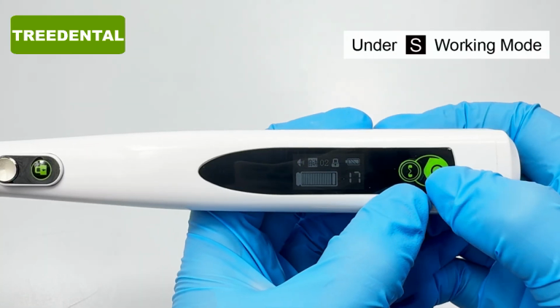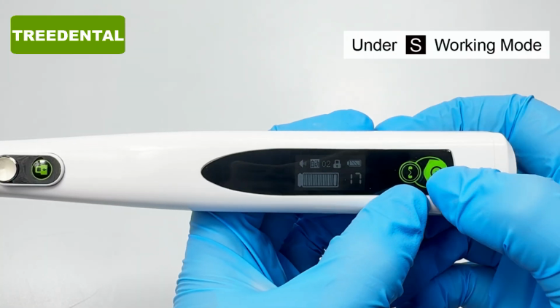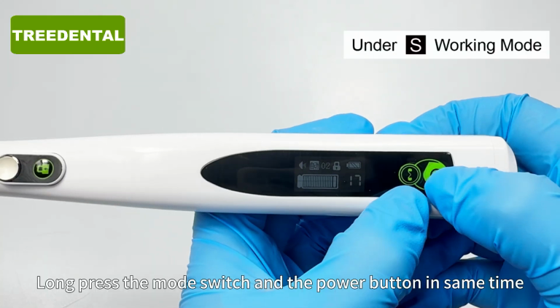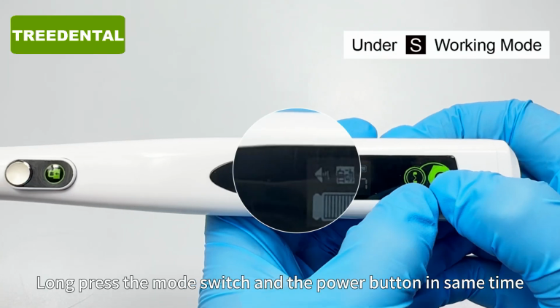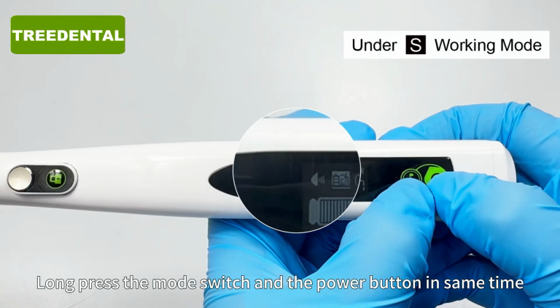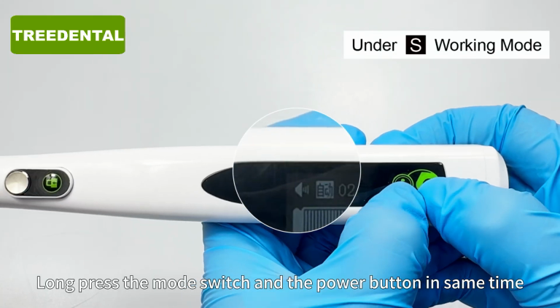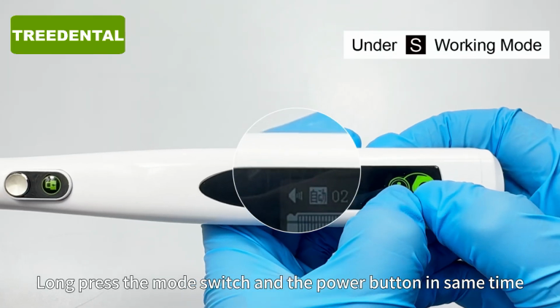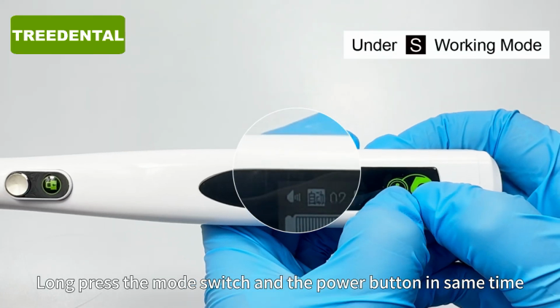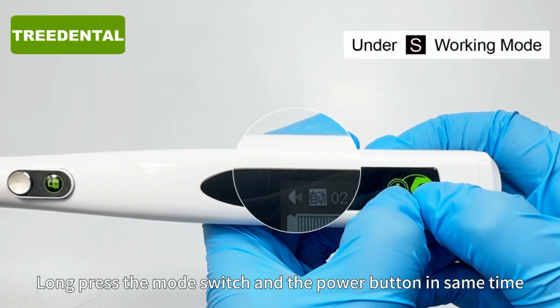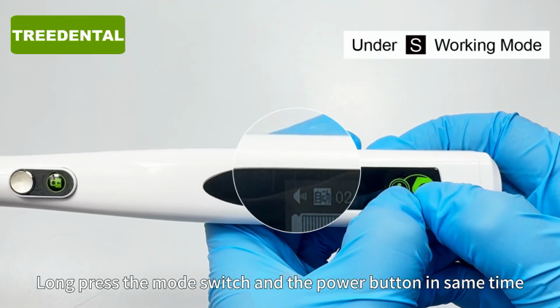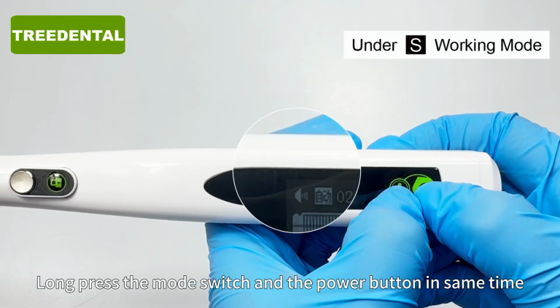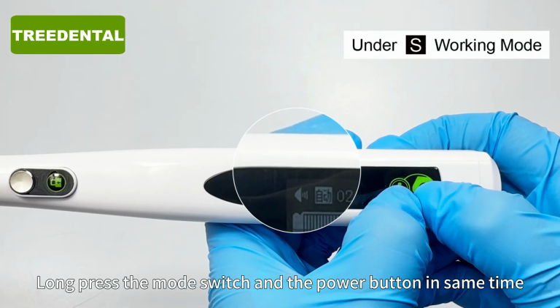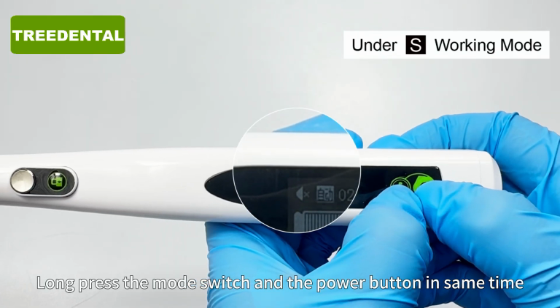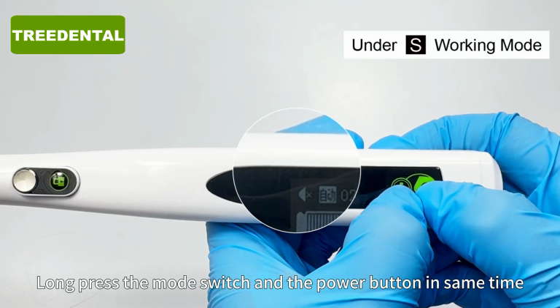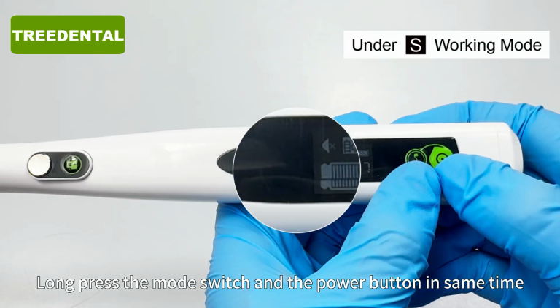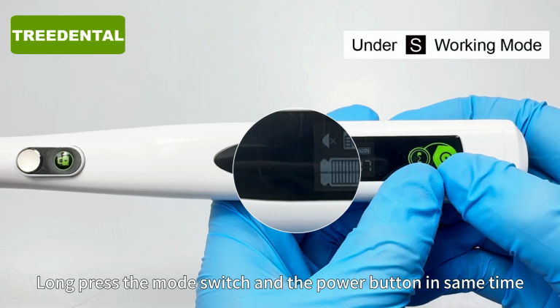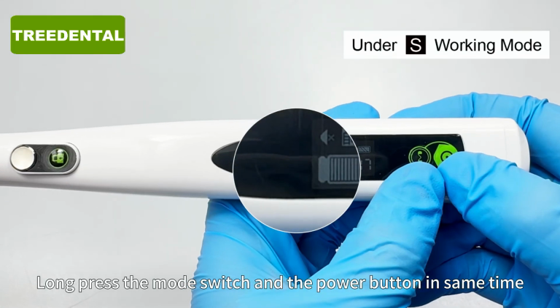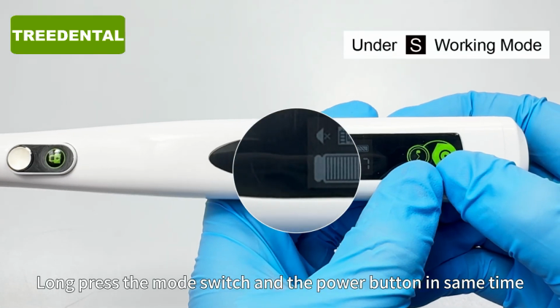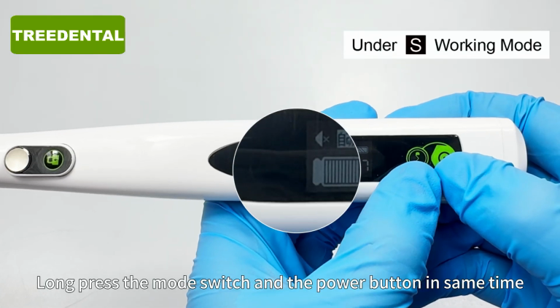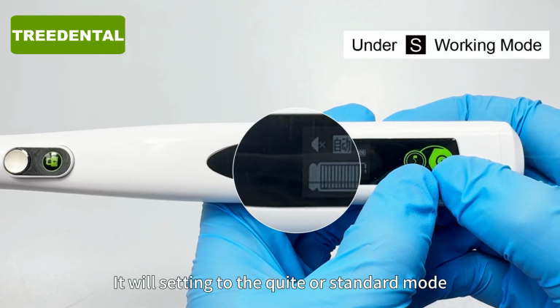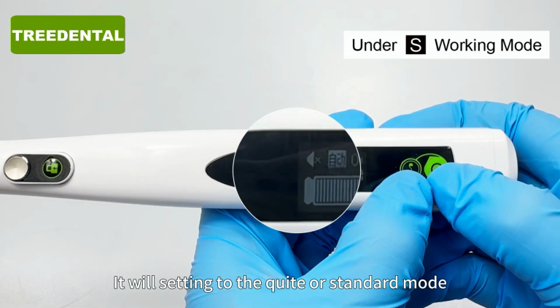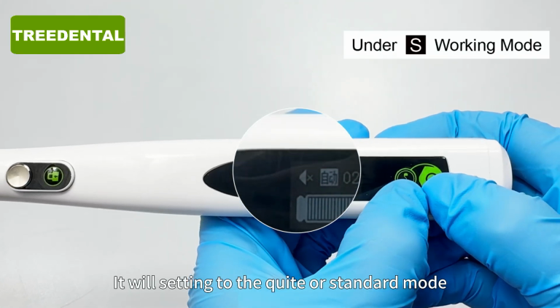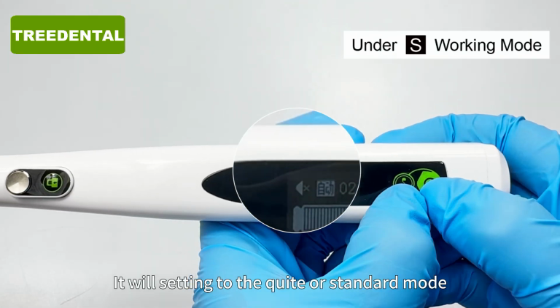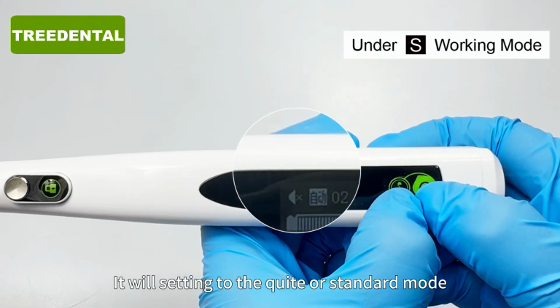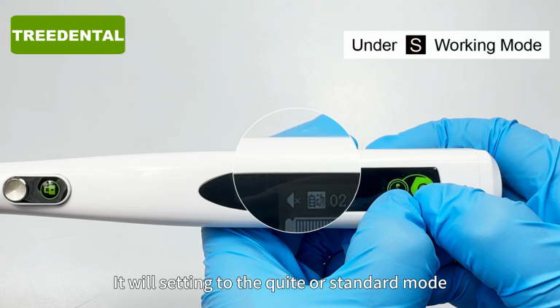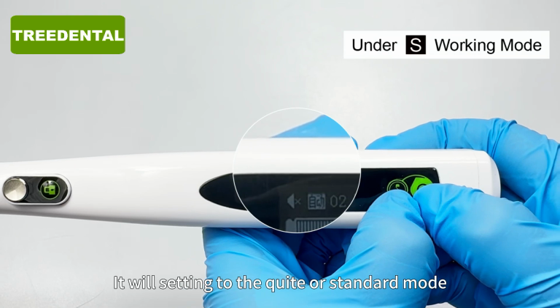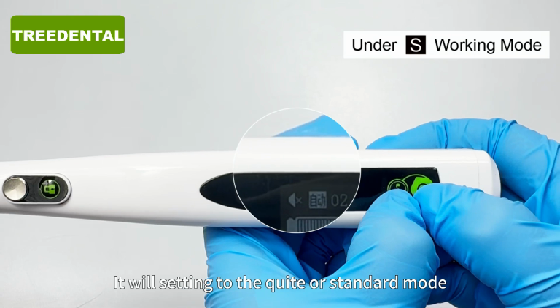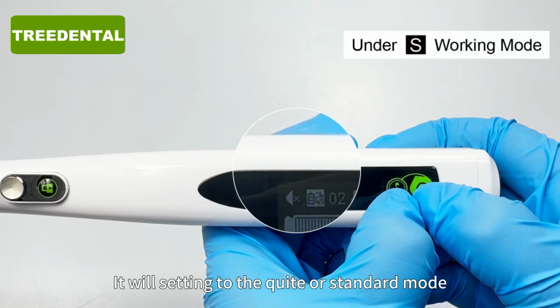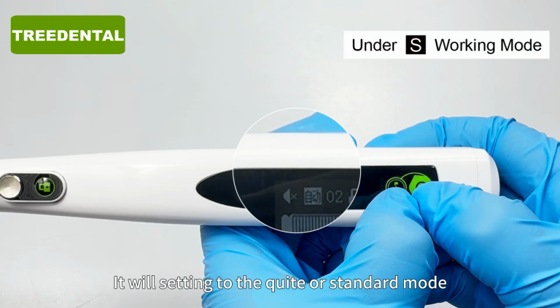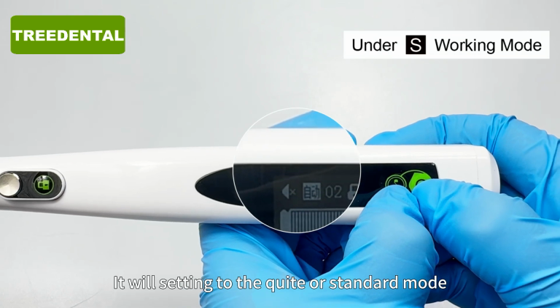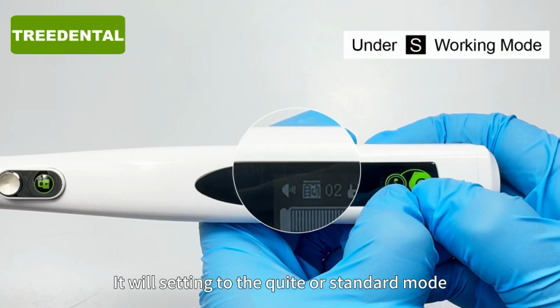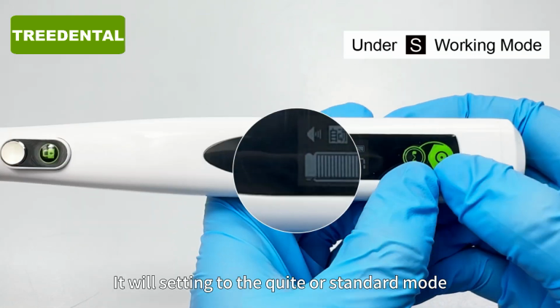Long press the mode switch and the power button at the same time. It will set into the quiet or standard mode.